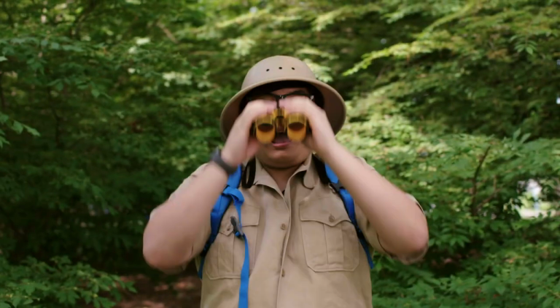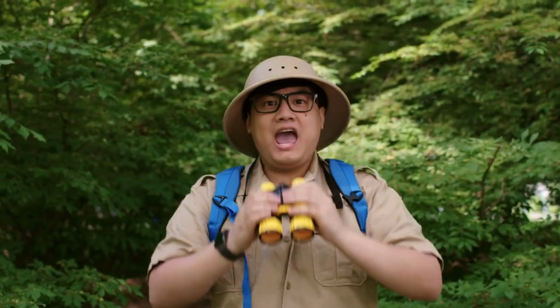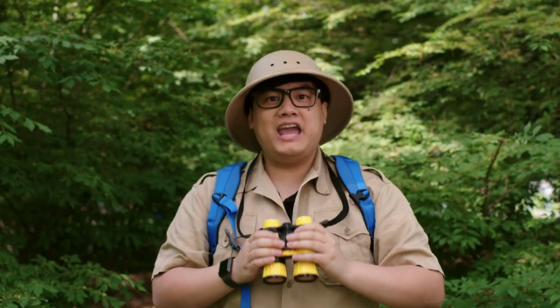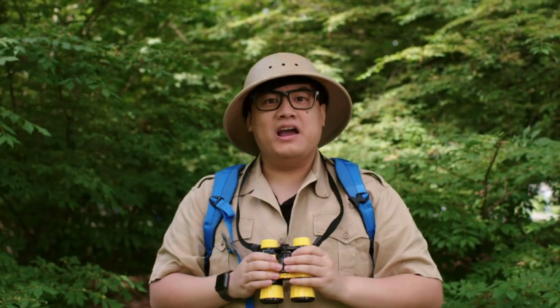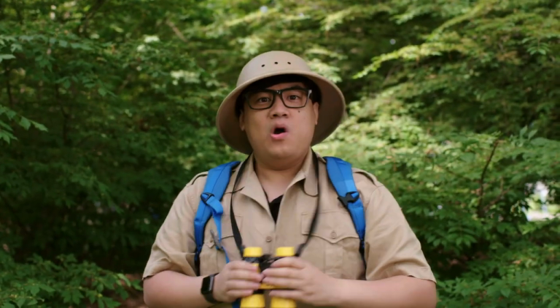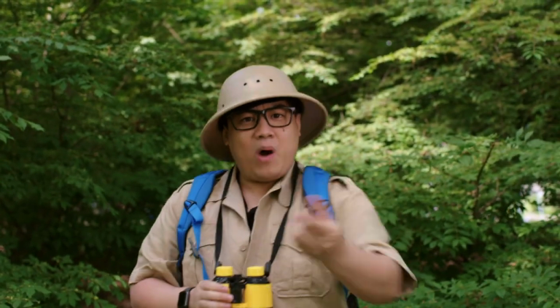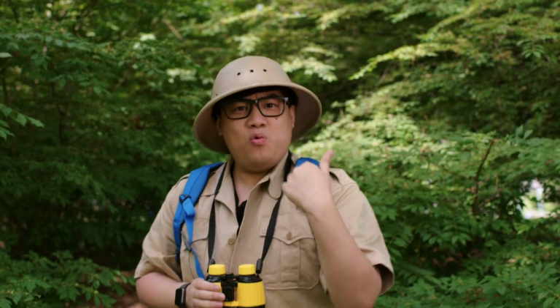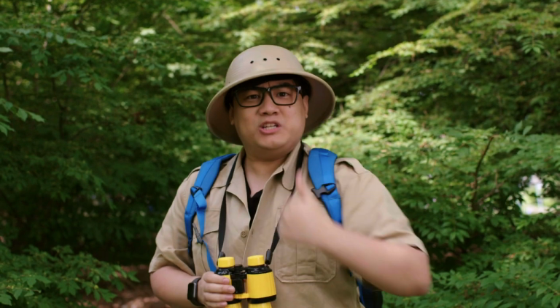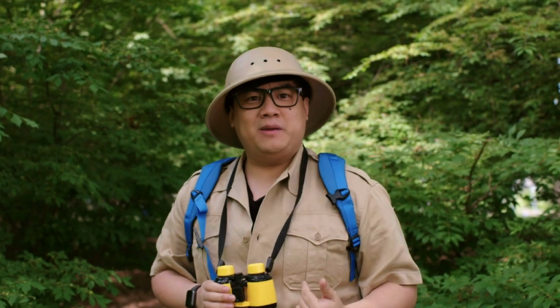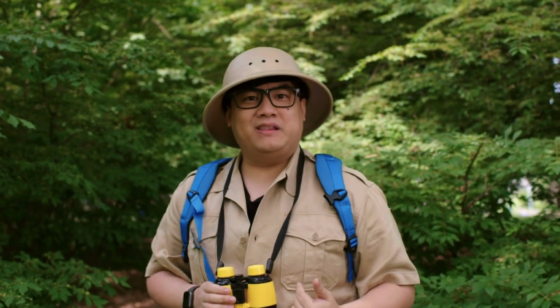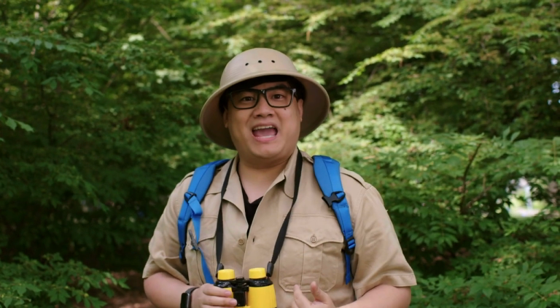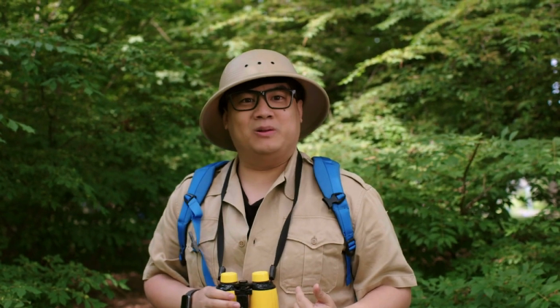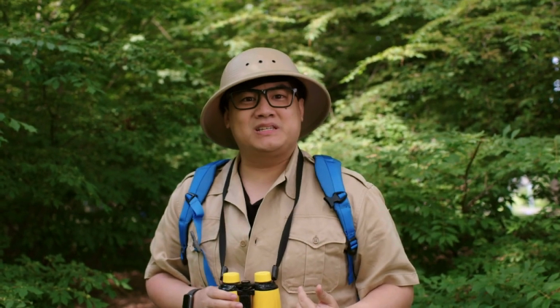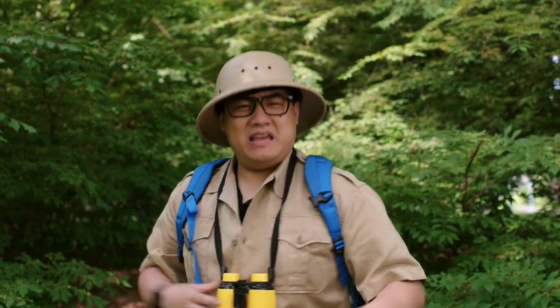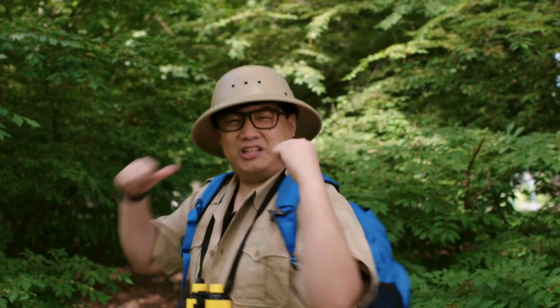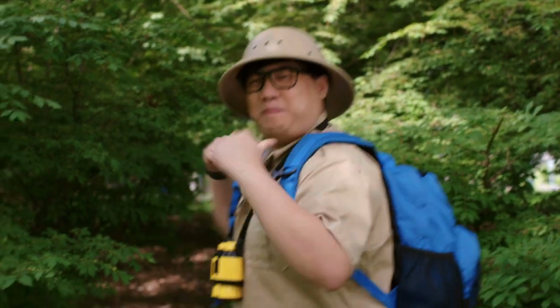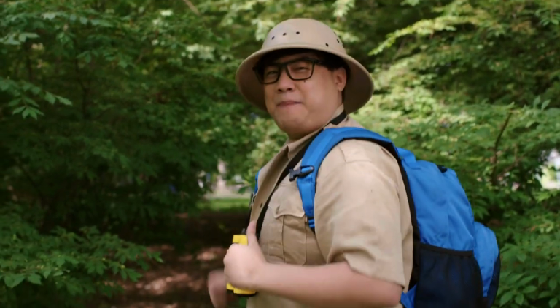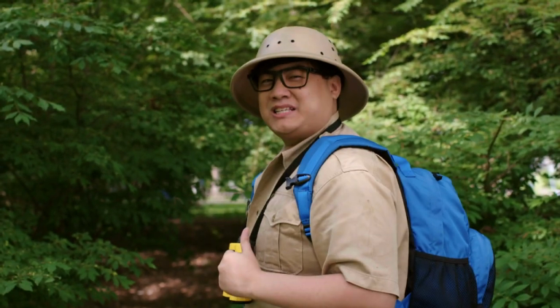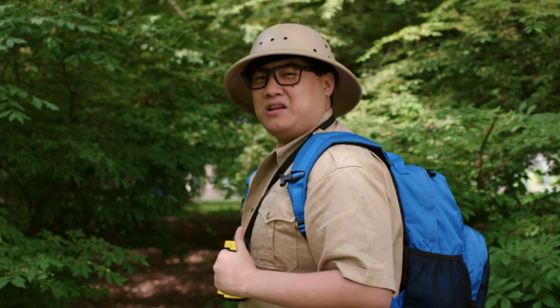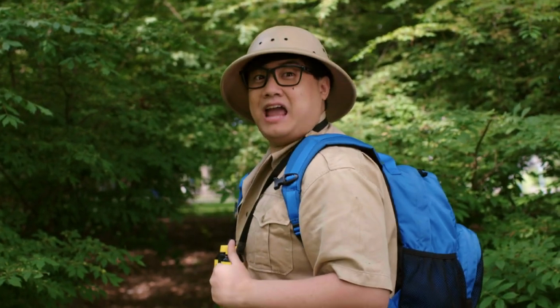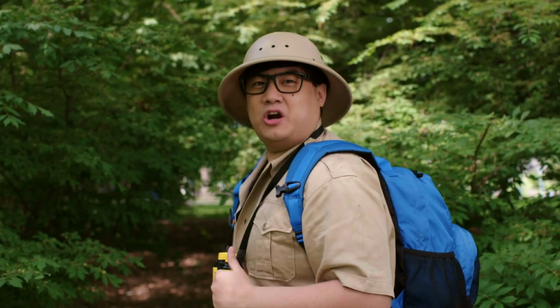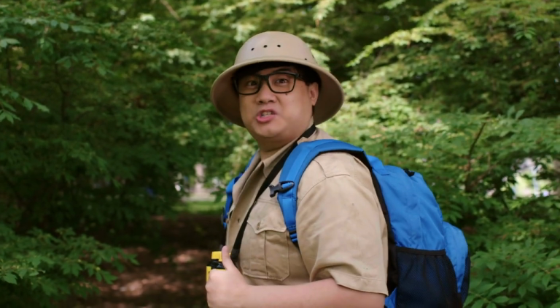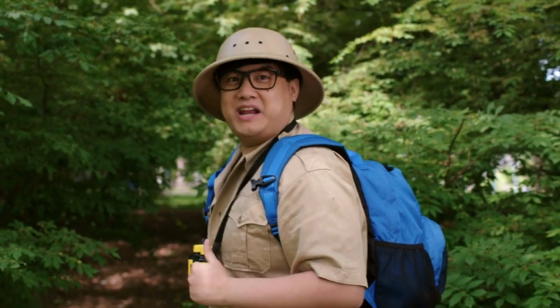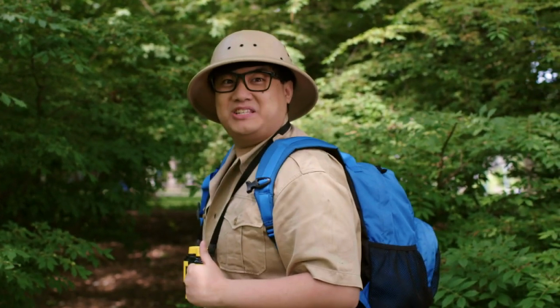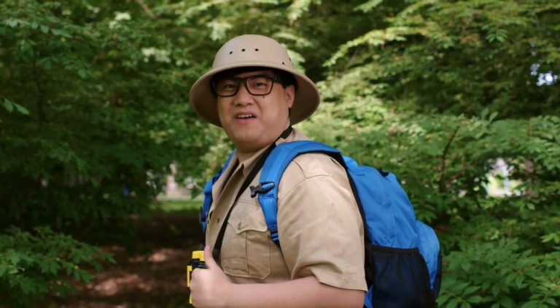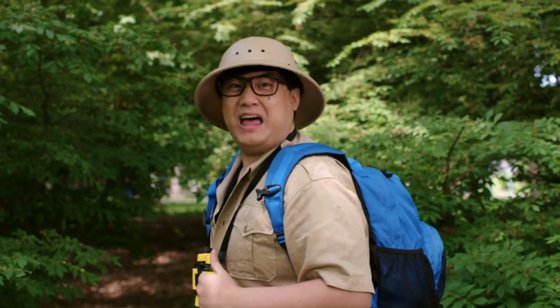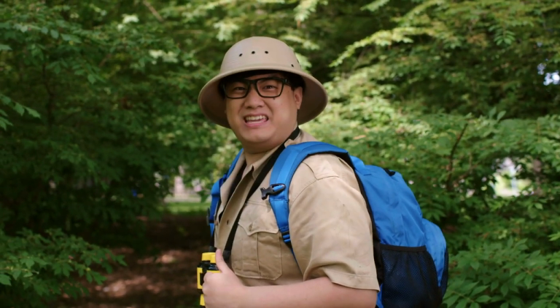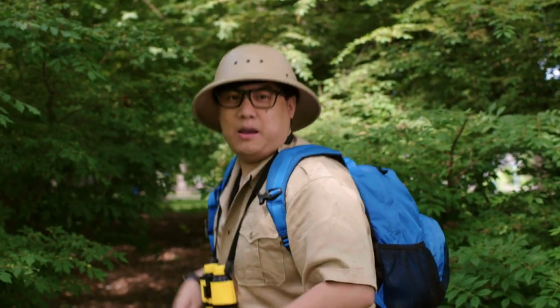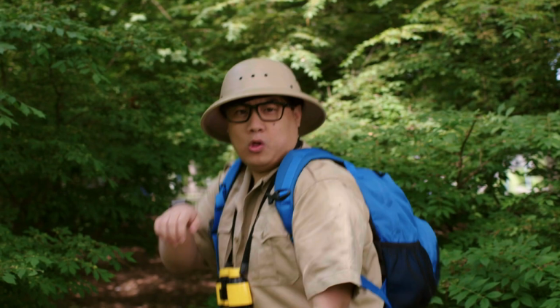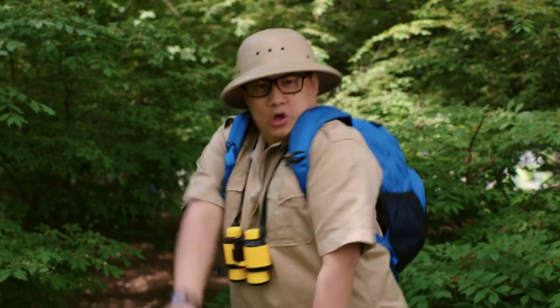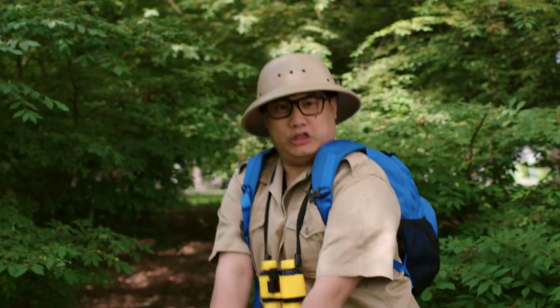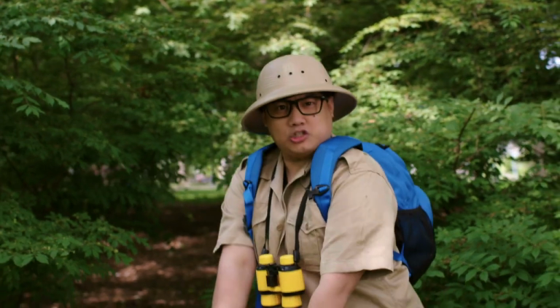Why don't we try to be like camels? Get your backpacks on and start strutting your stuff like a camel! Like this!